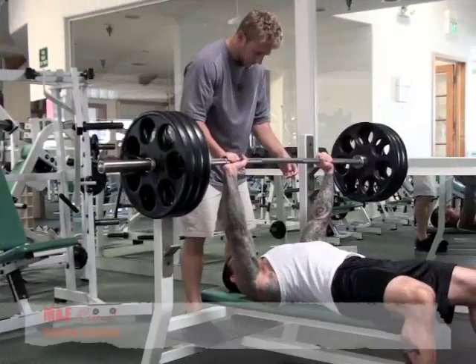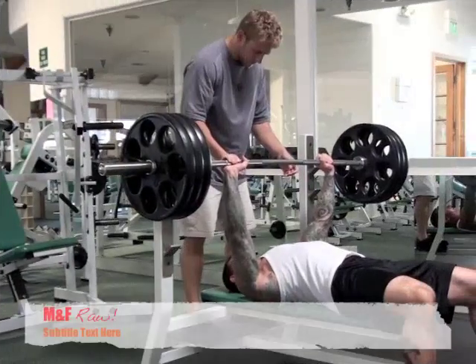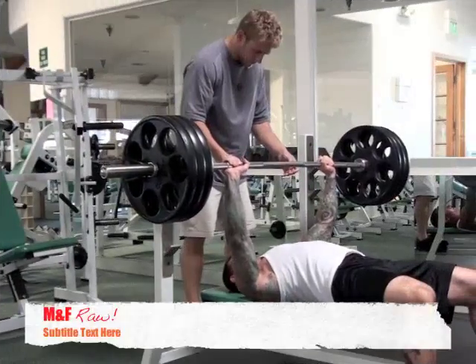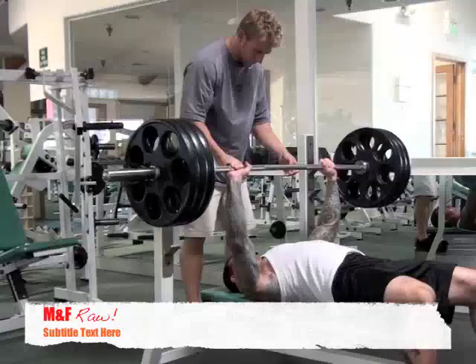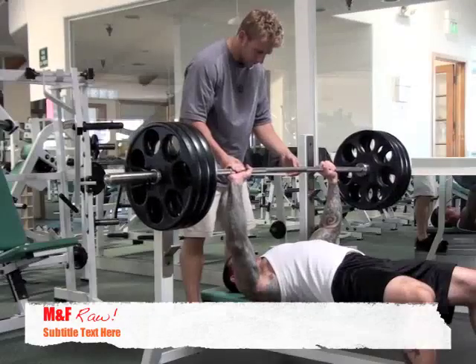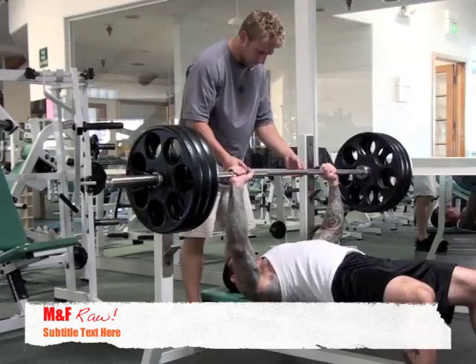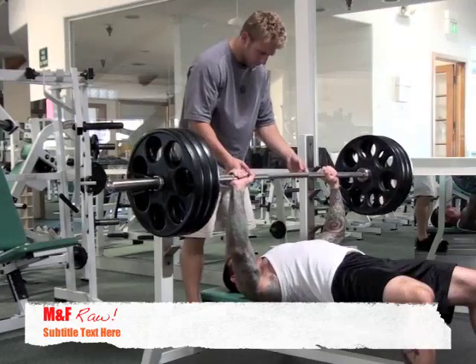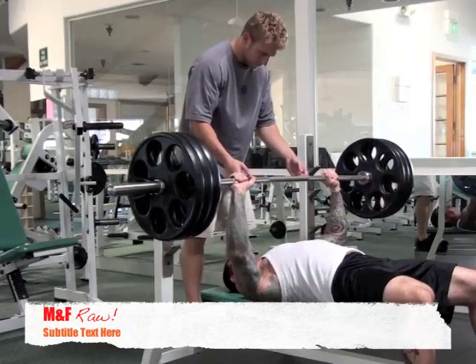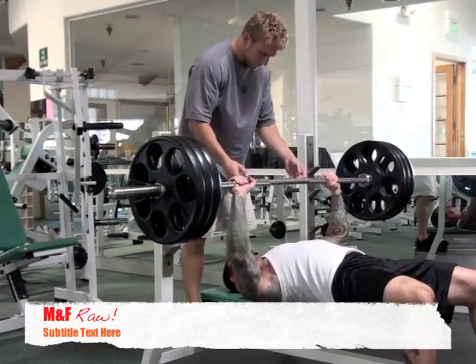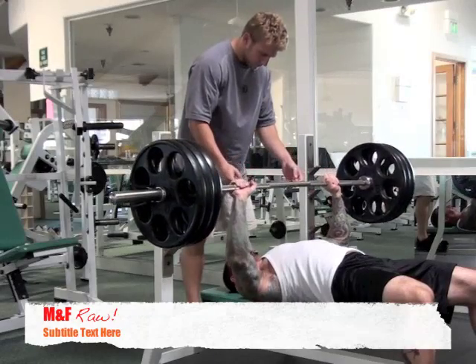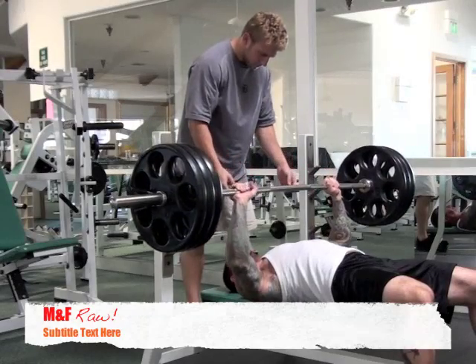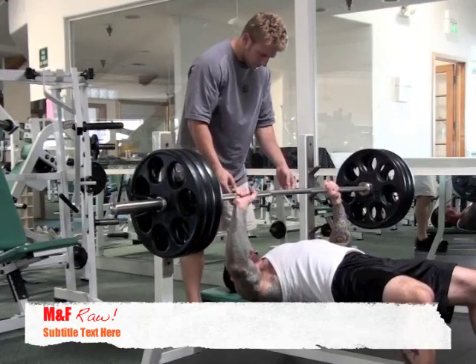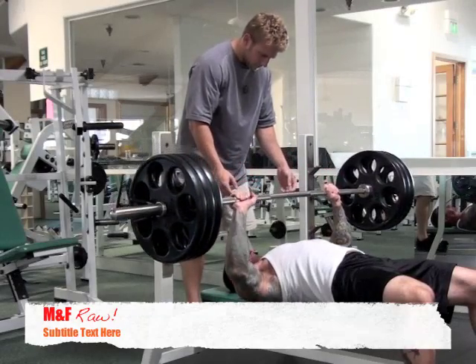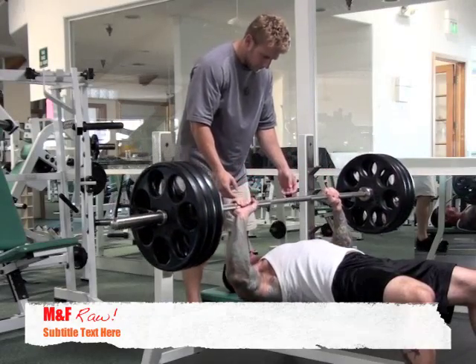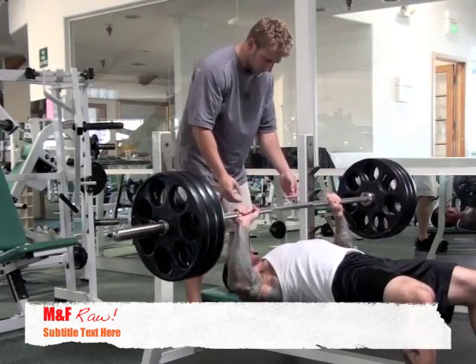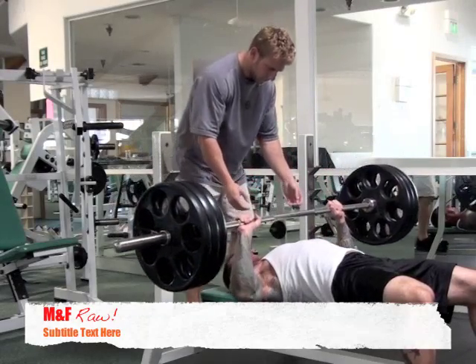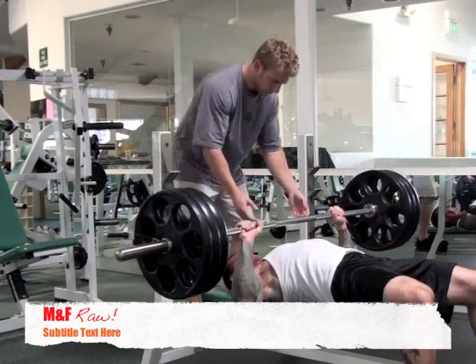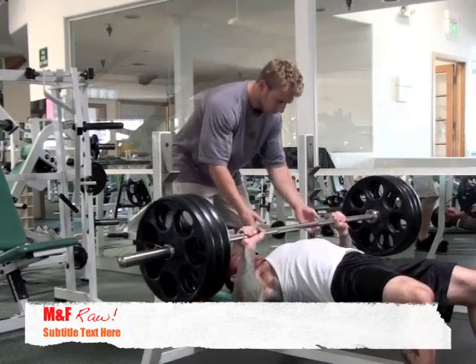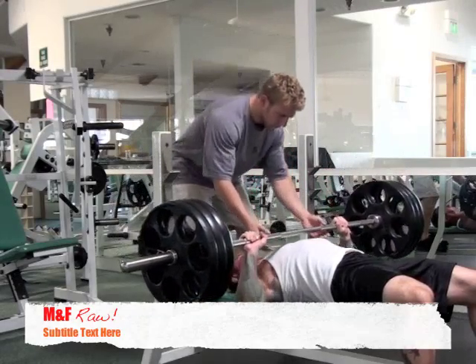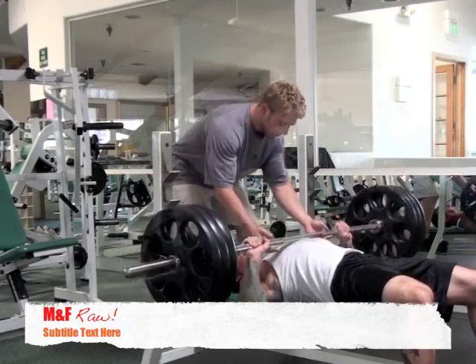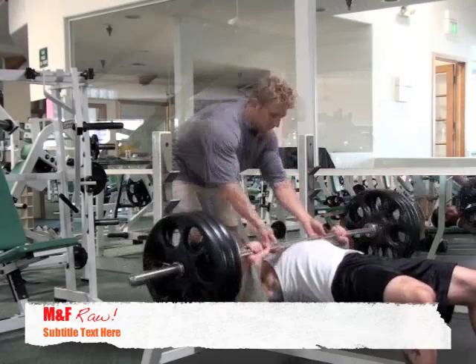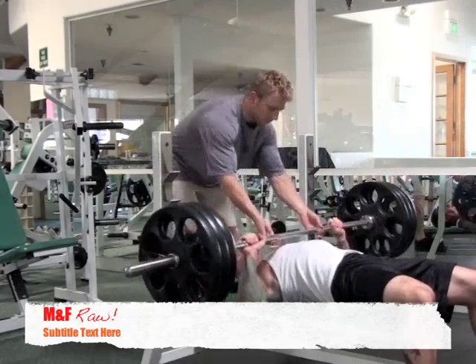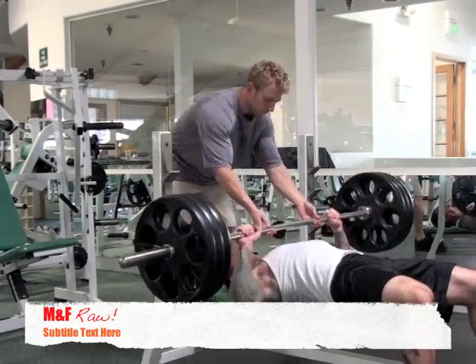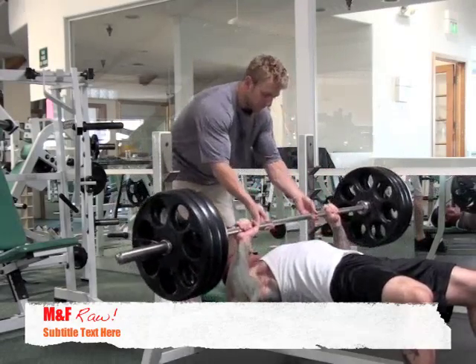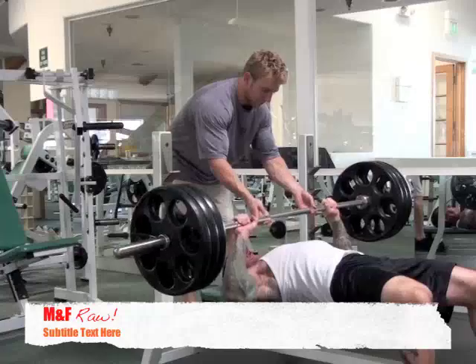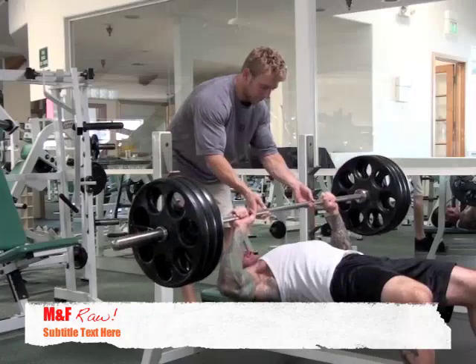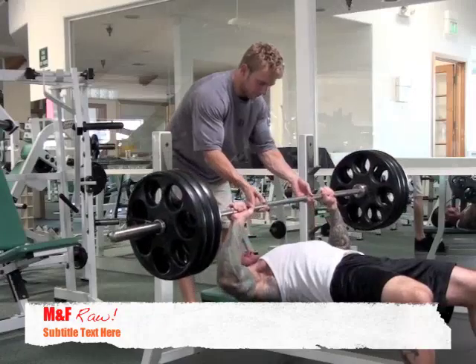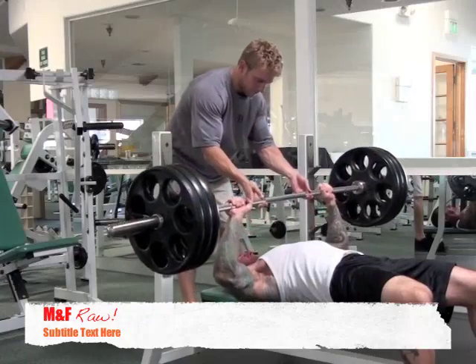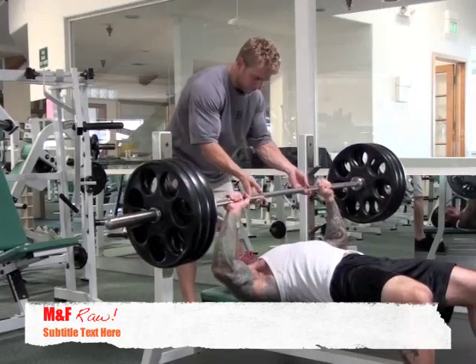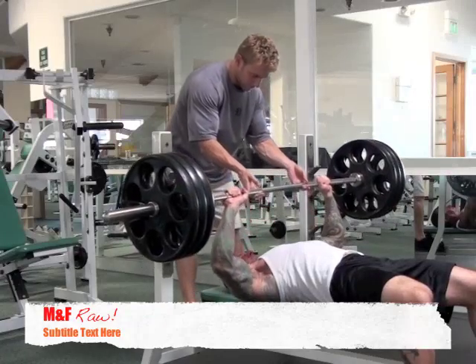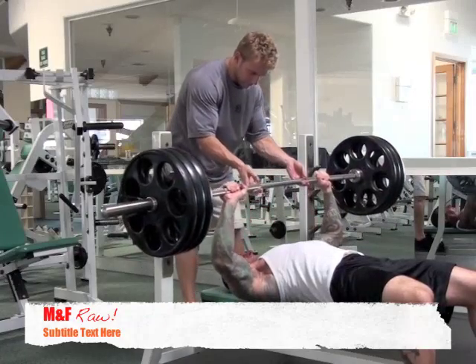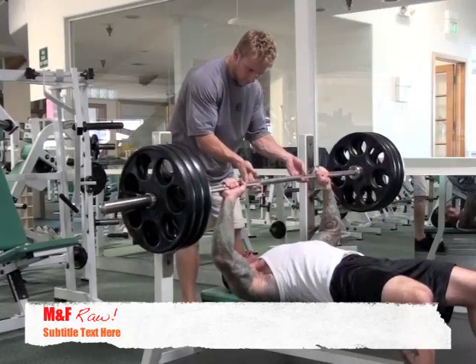Welcome to another episode of Muscle and Fitness Raw with your host, Dr. Jim Stoppani.